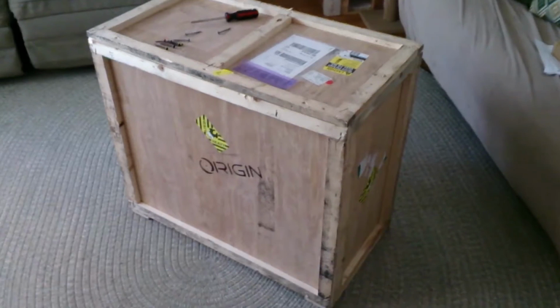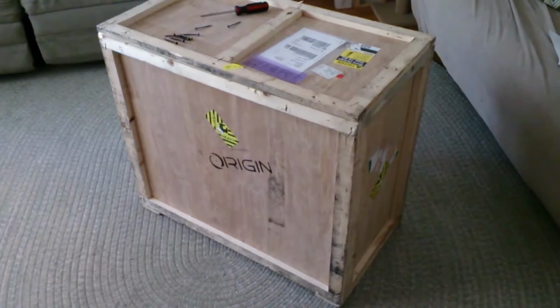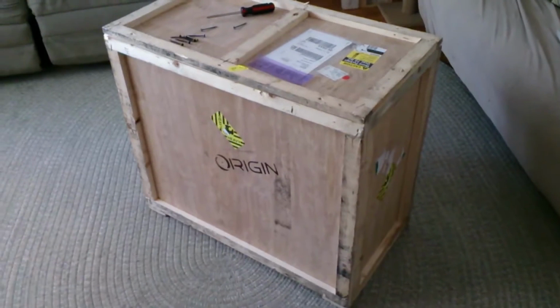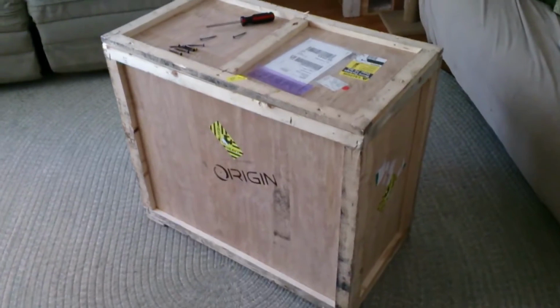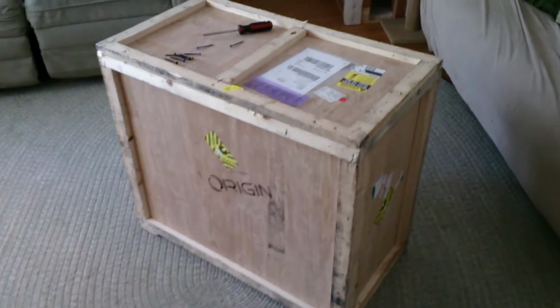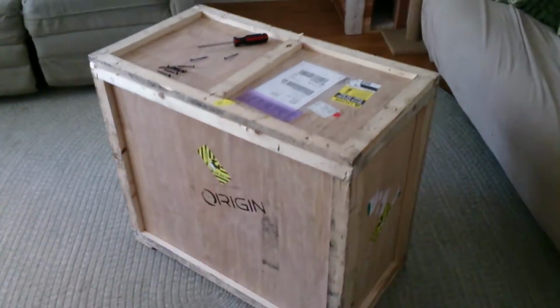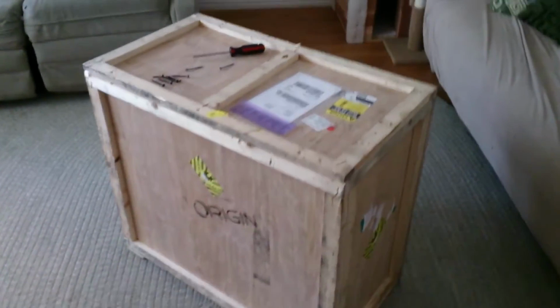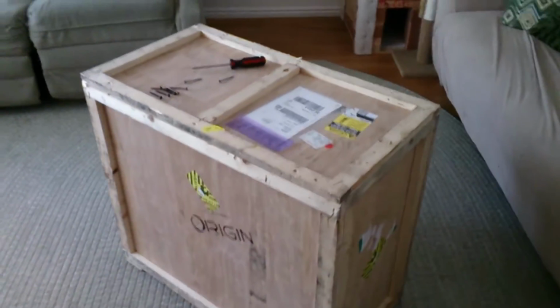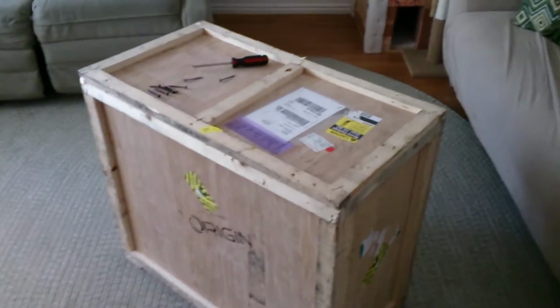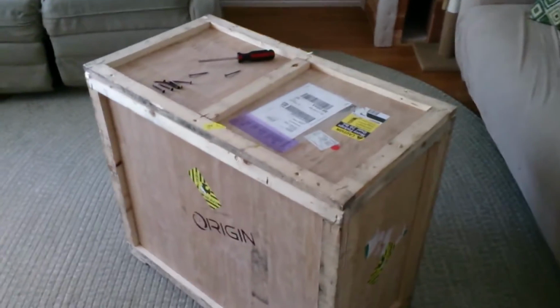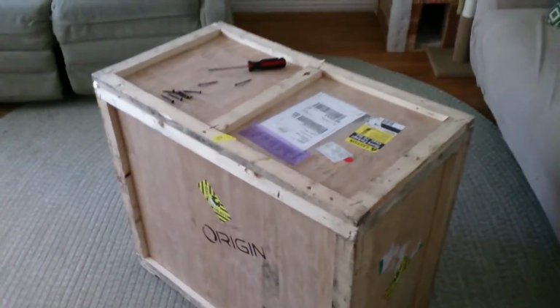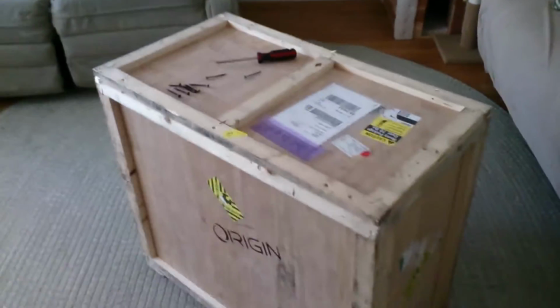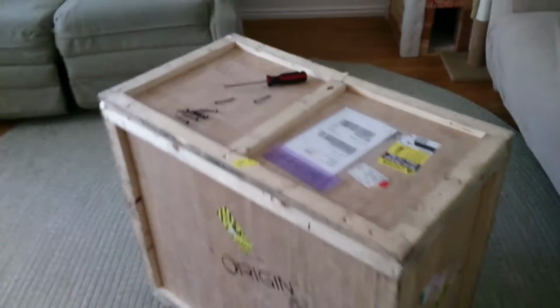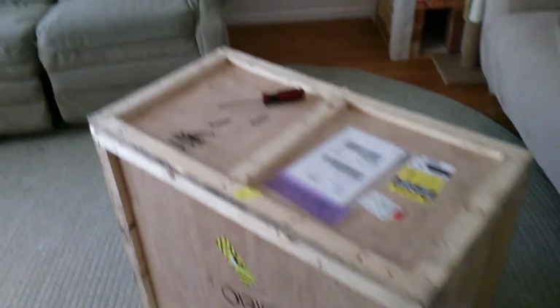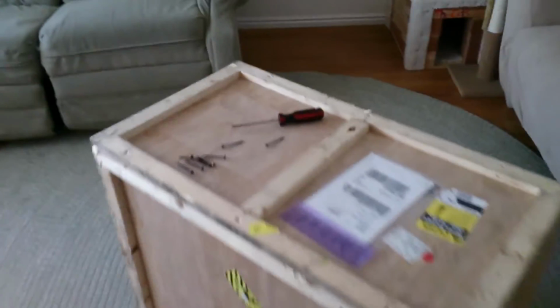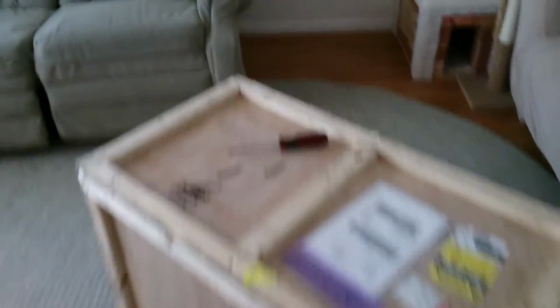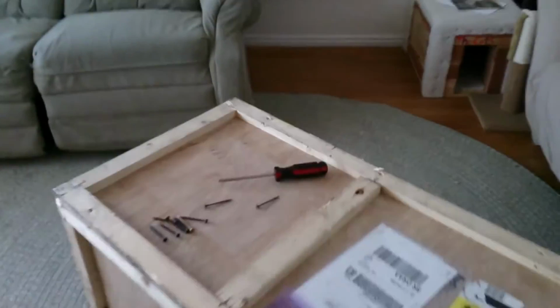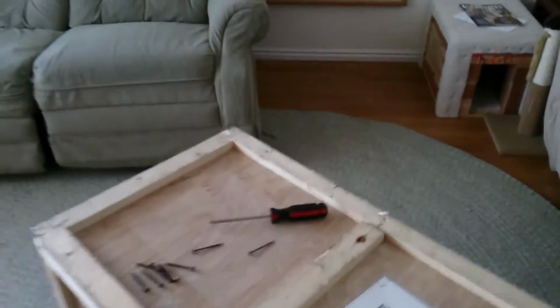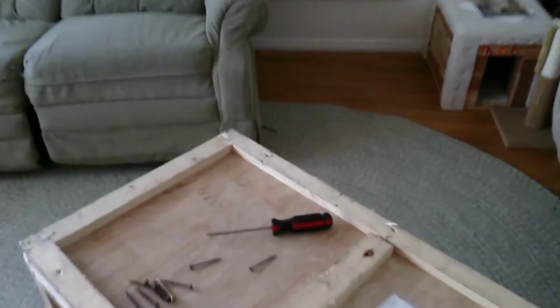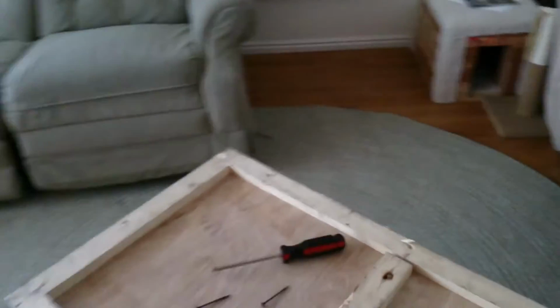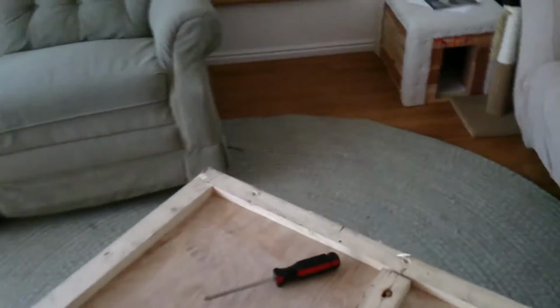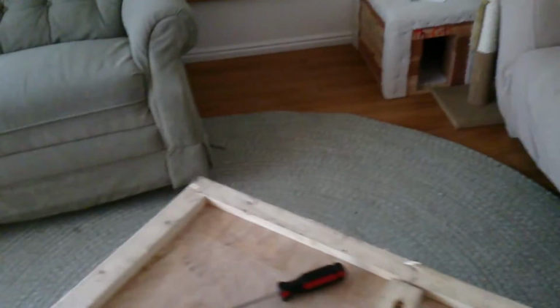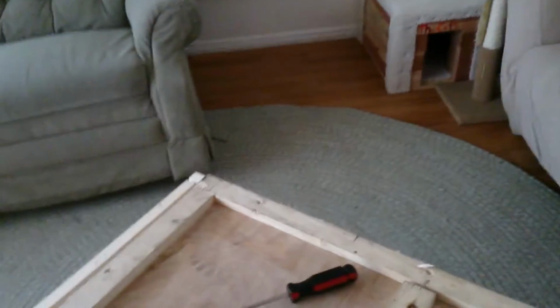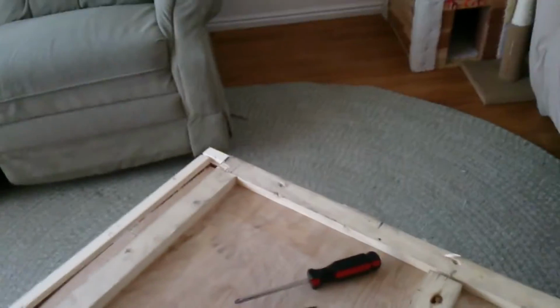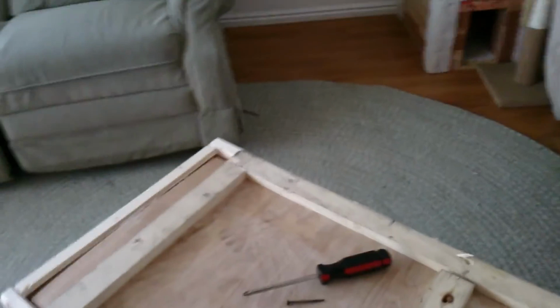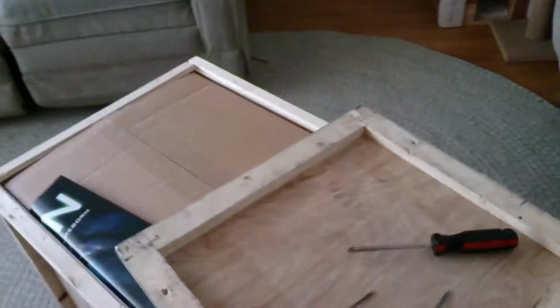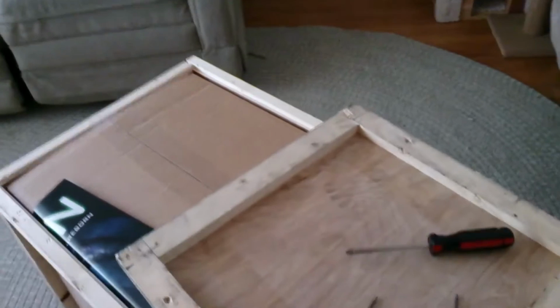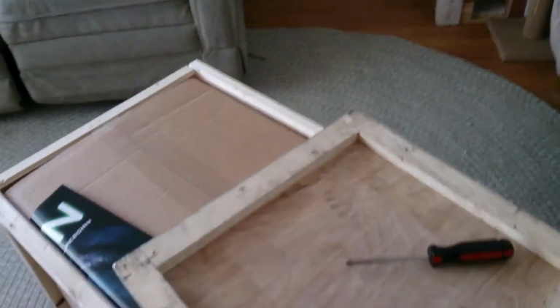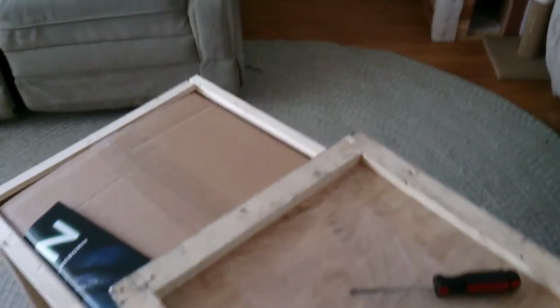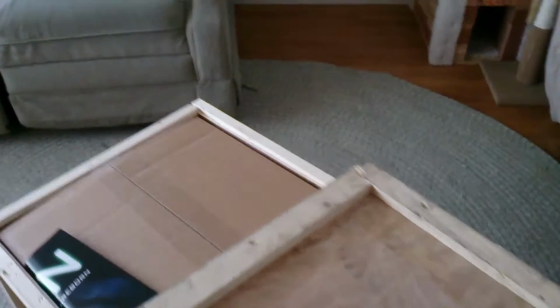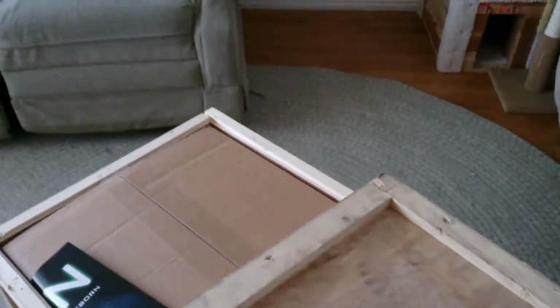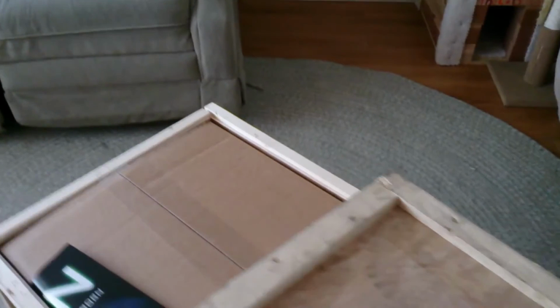Alright, the screws are out. Time to open her up. It's a cardboard box.